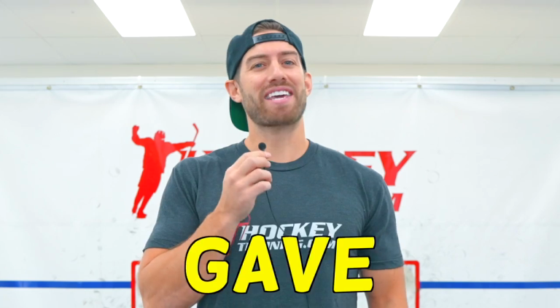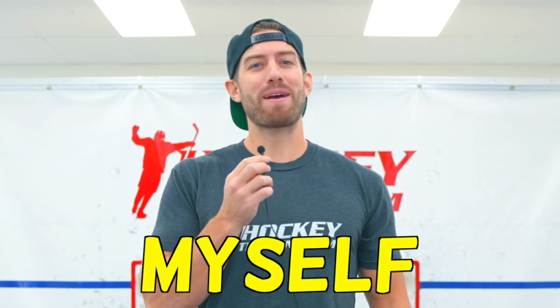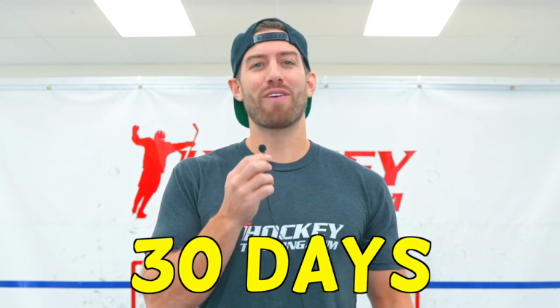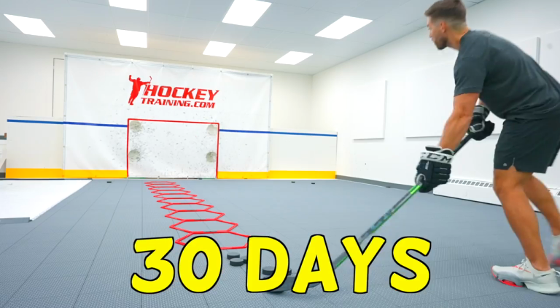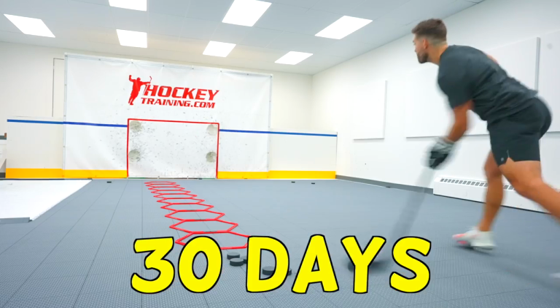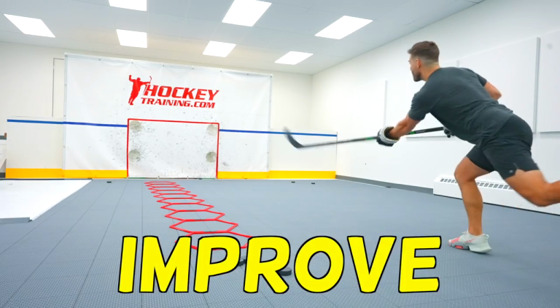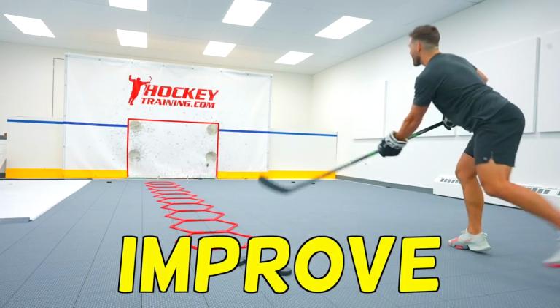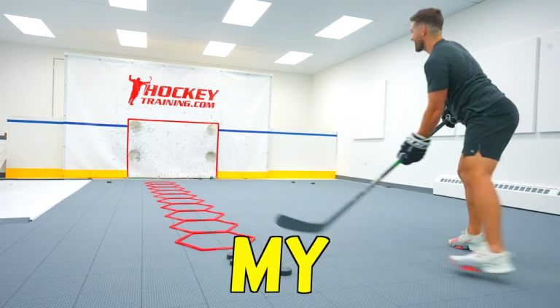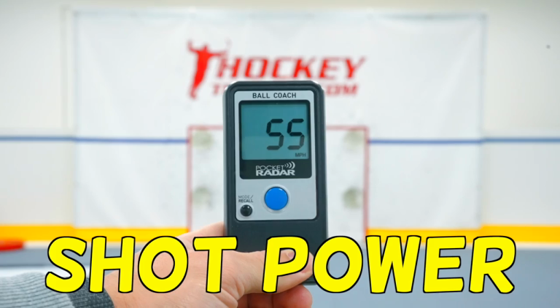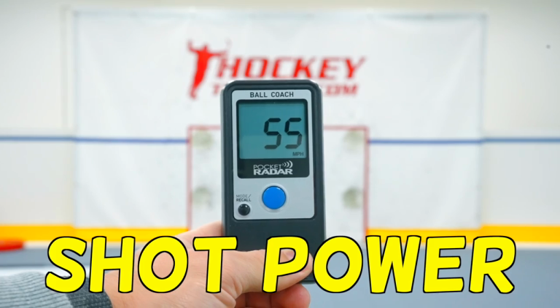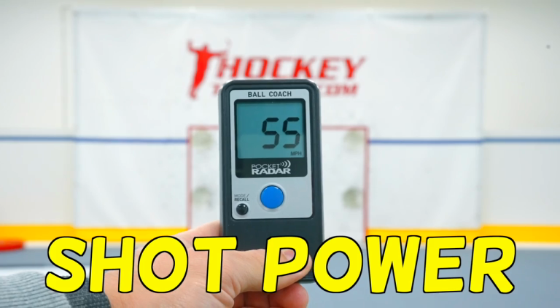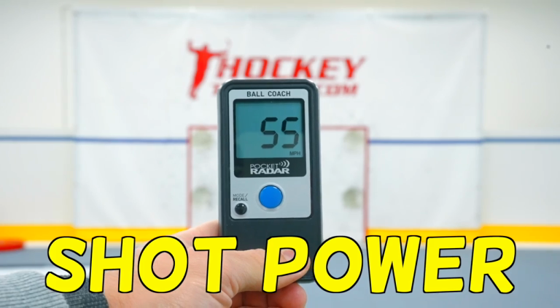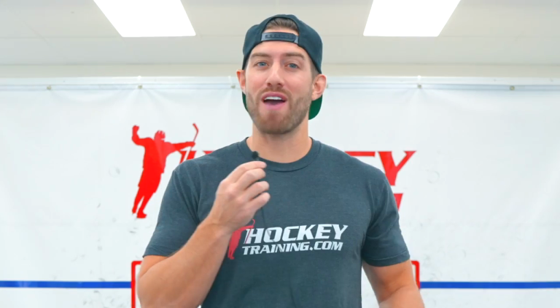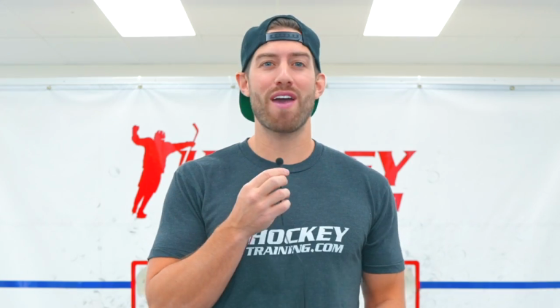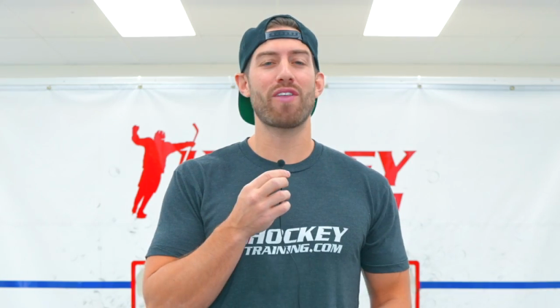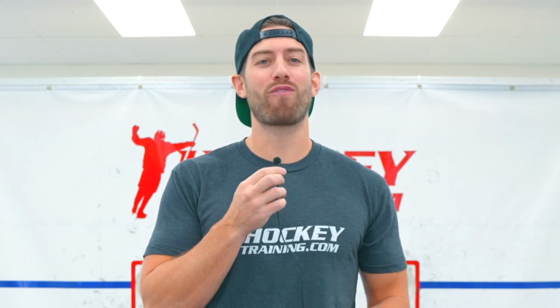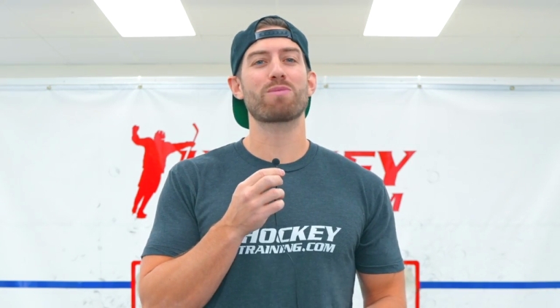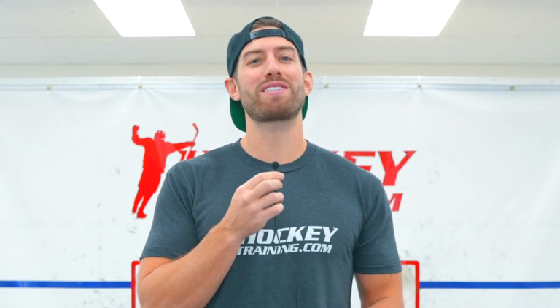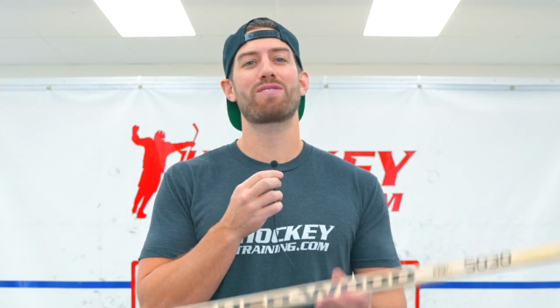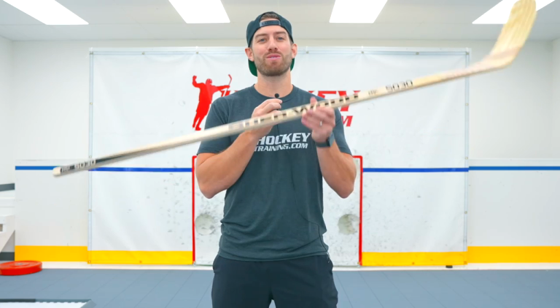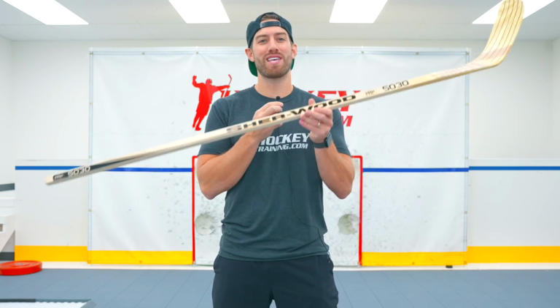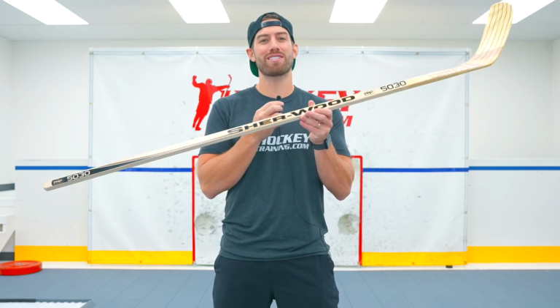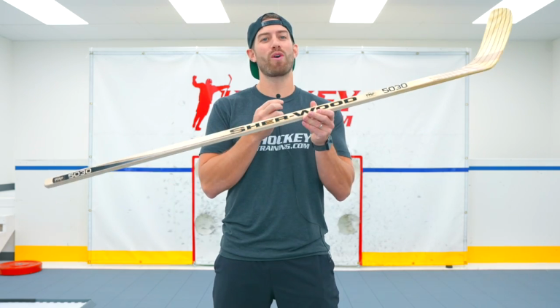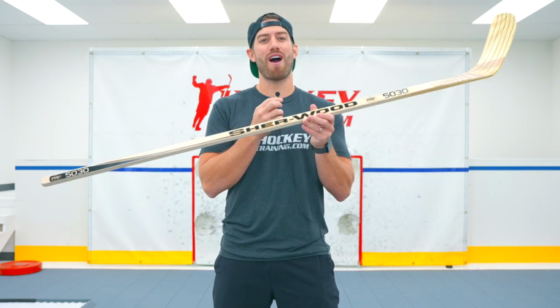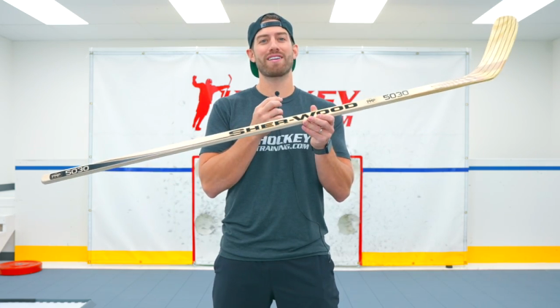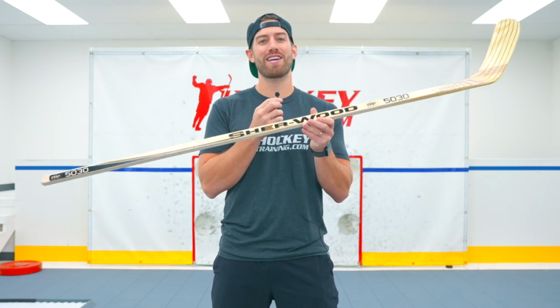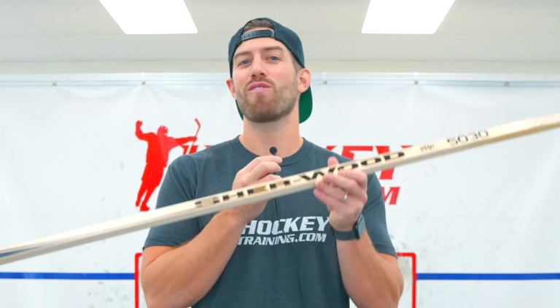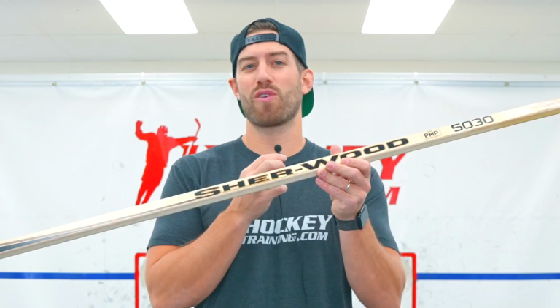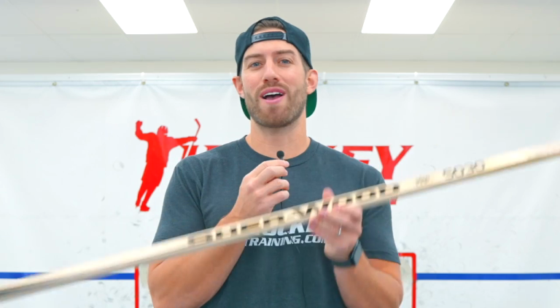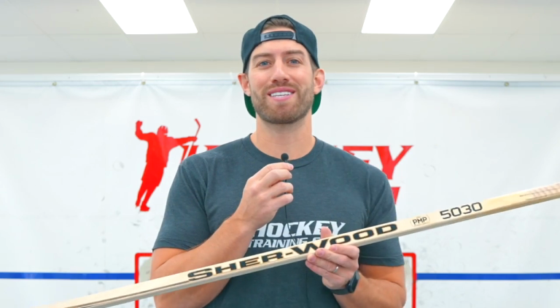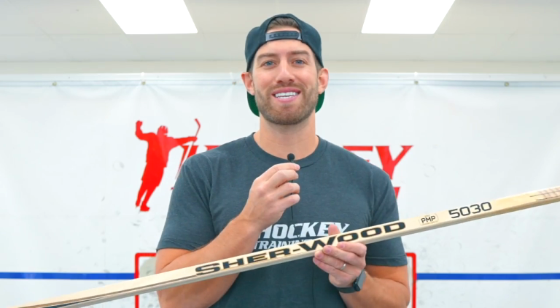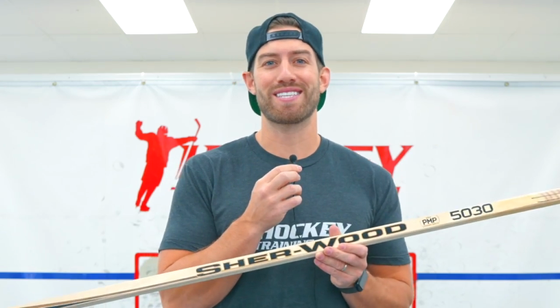I gave myself 30 days to improve my shot power, and if I failed, I'd force myself to use this wooden hockey stick for the rest of the season.